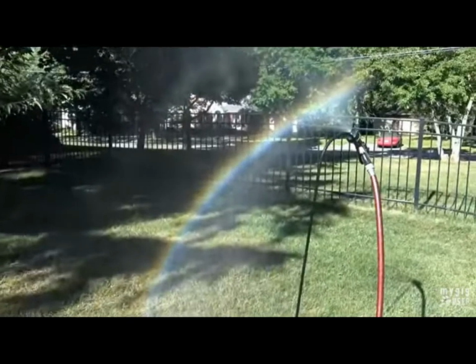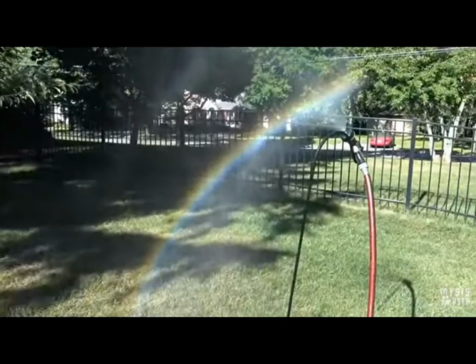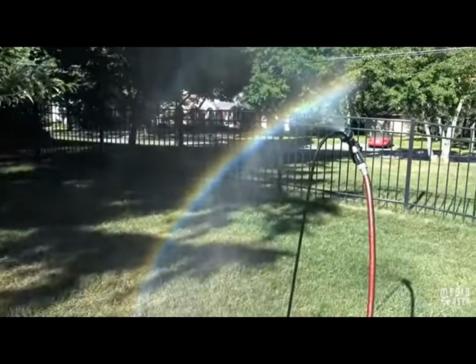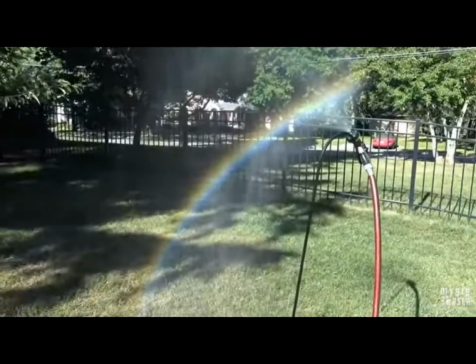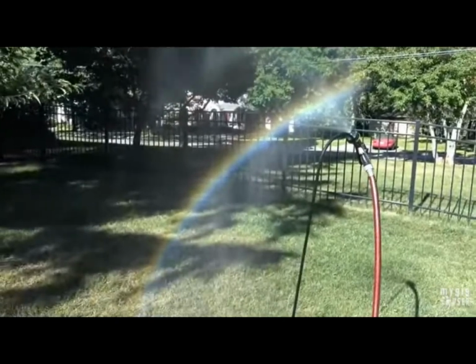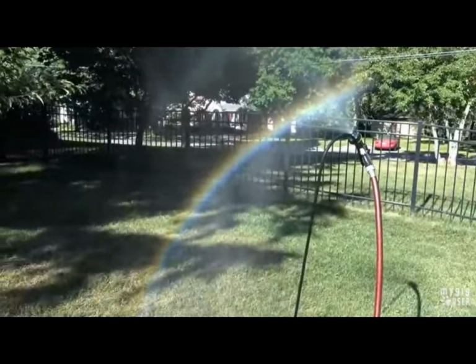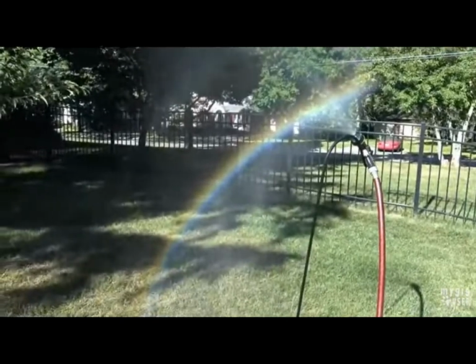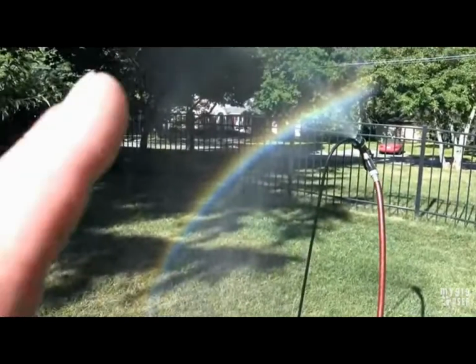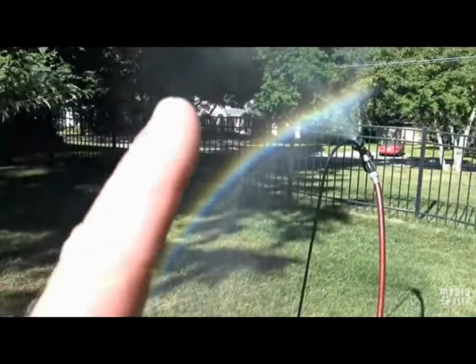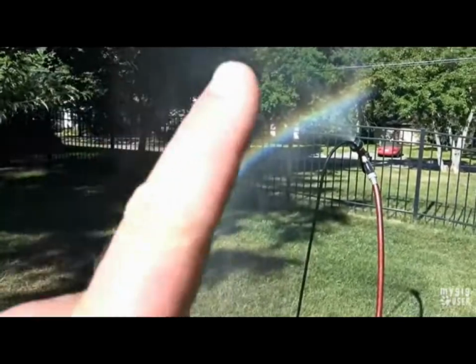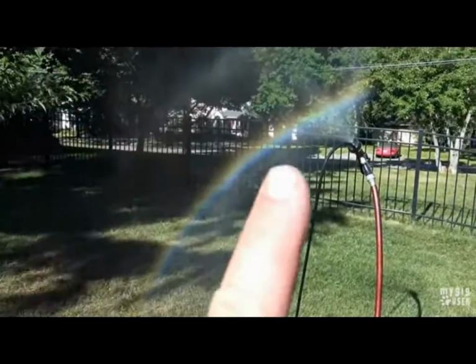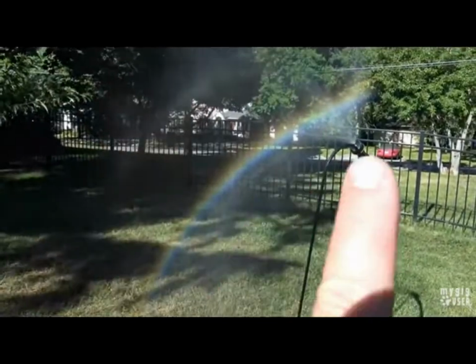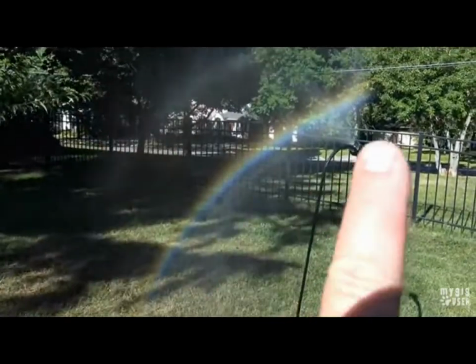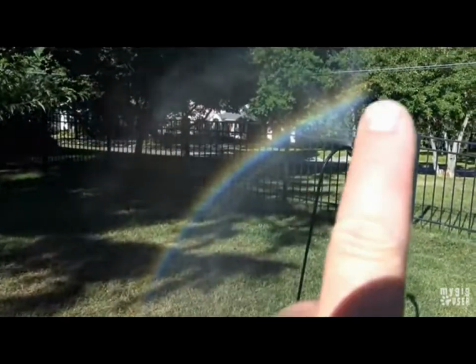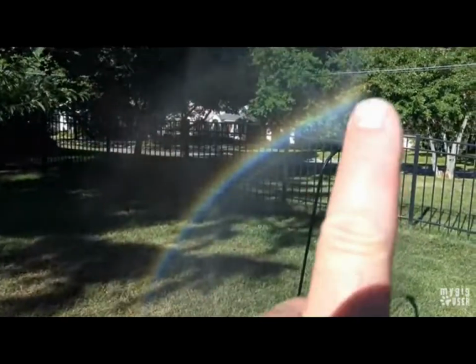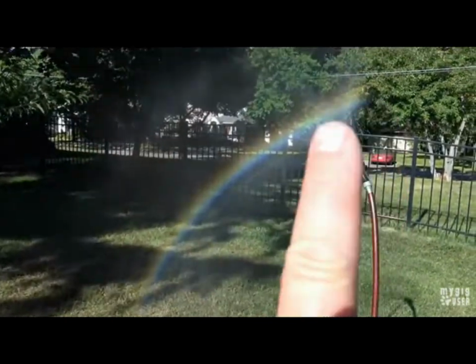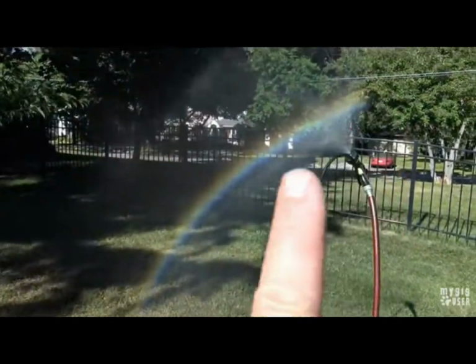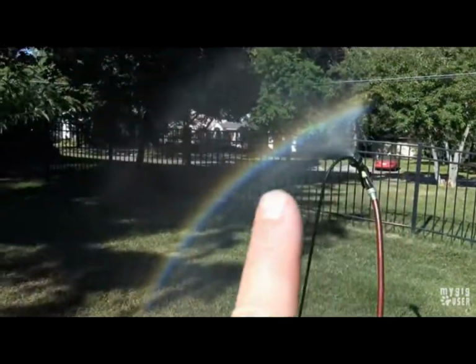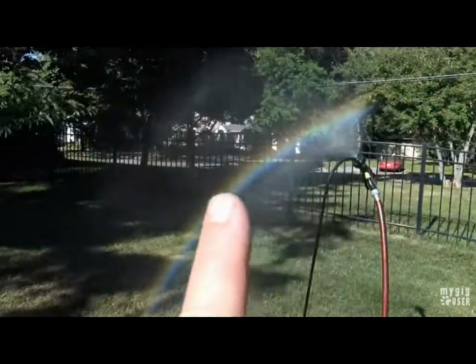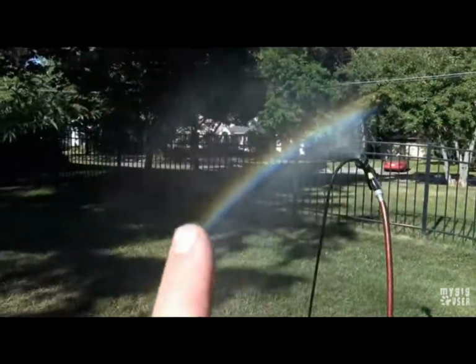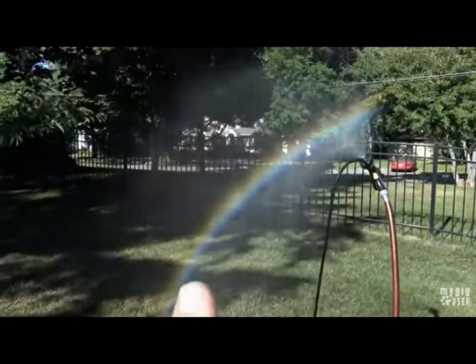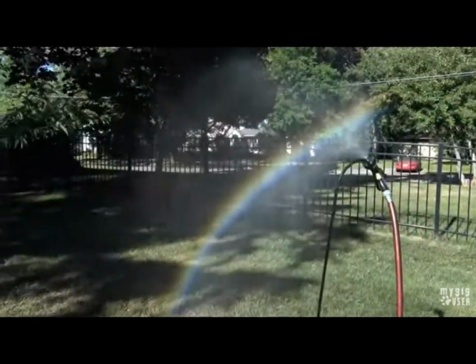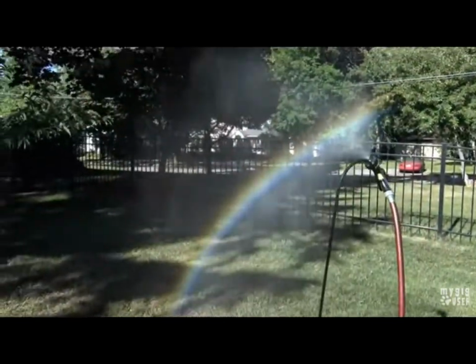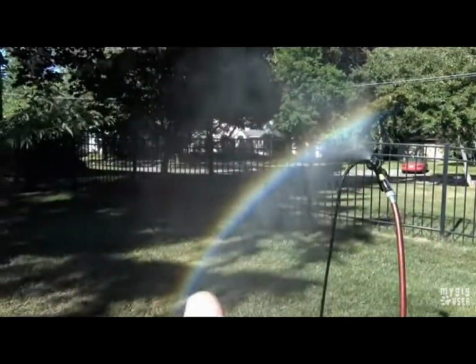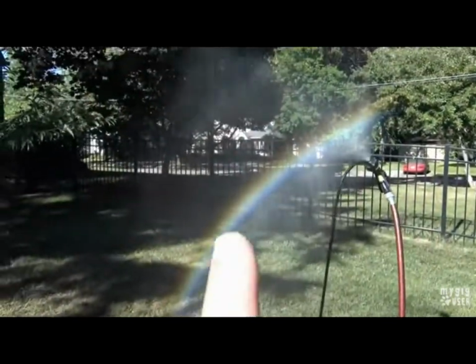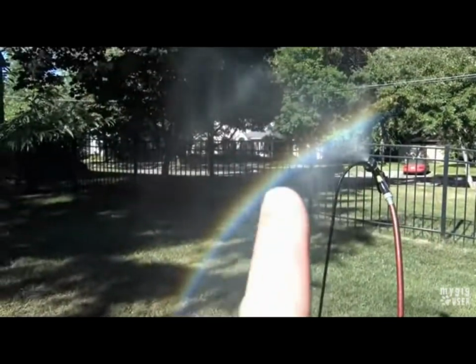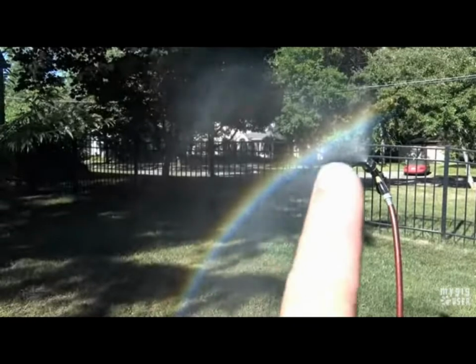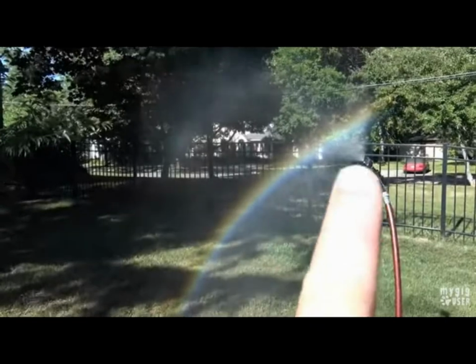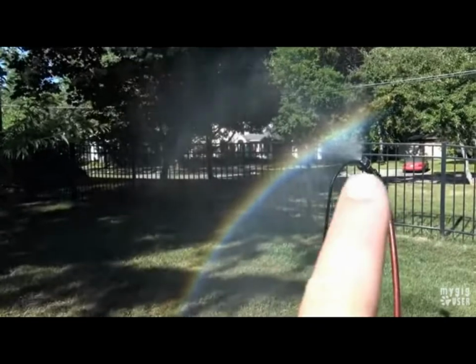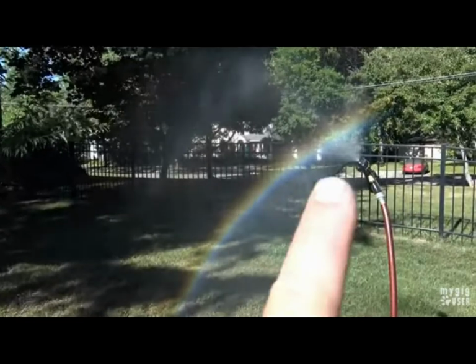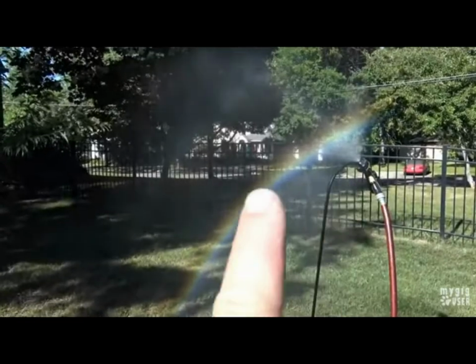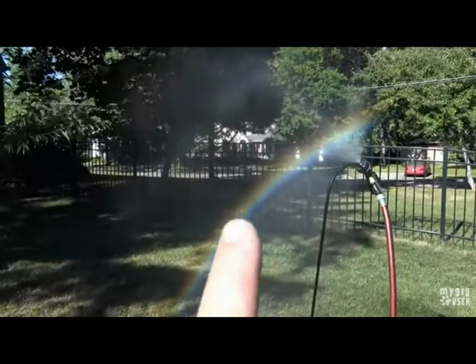Hey guys, Pat Shank here. Here's a video explaining how rainbows prove there's a dome.